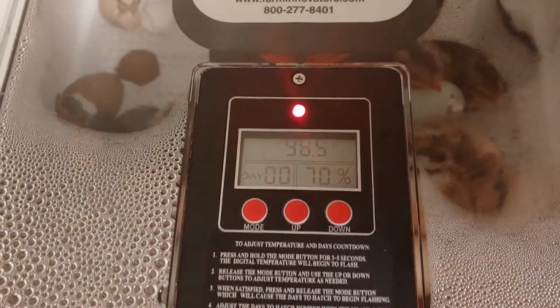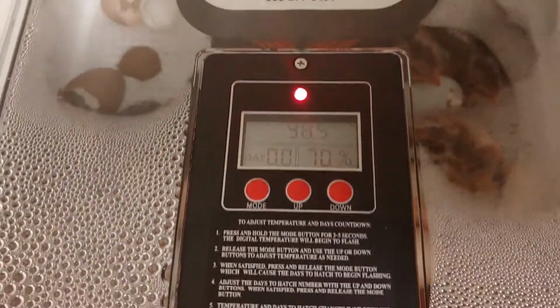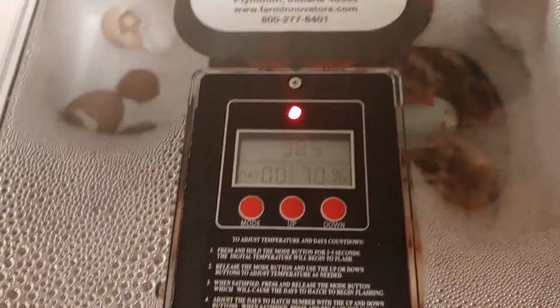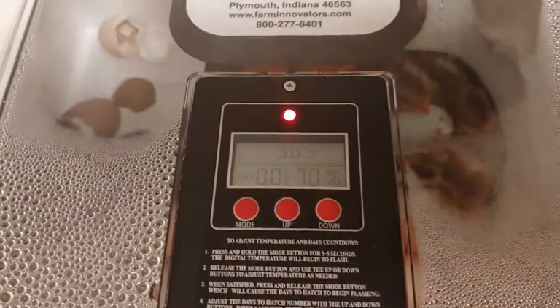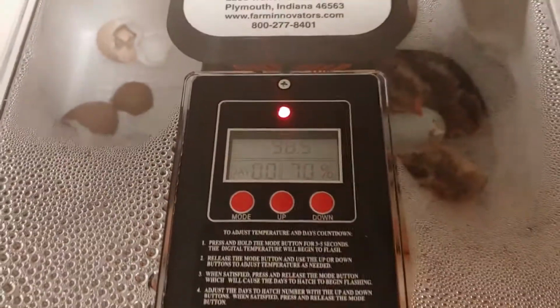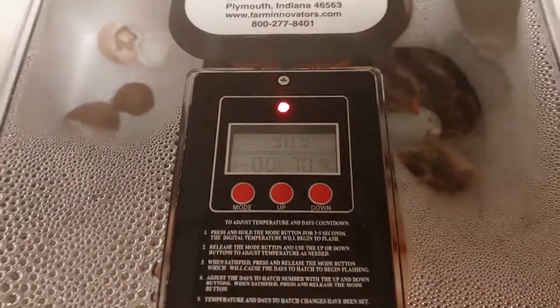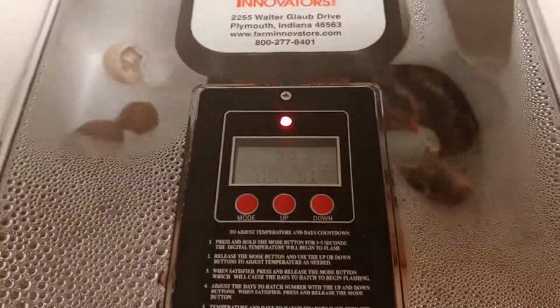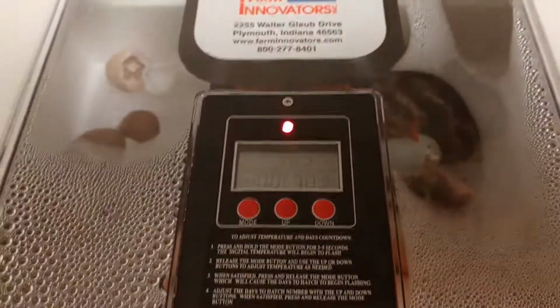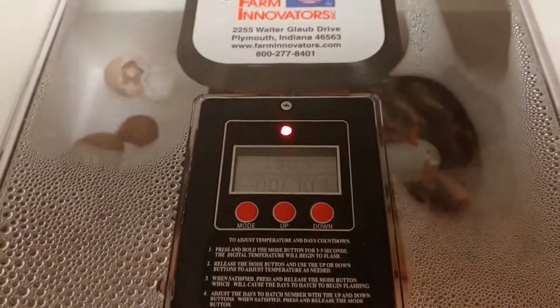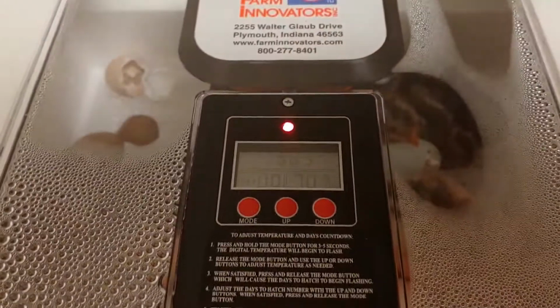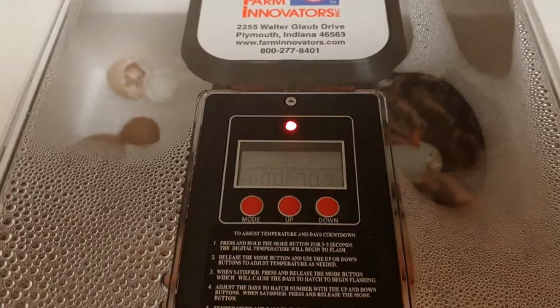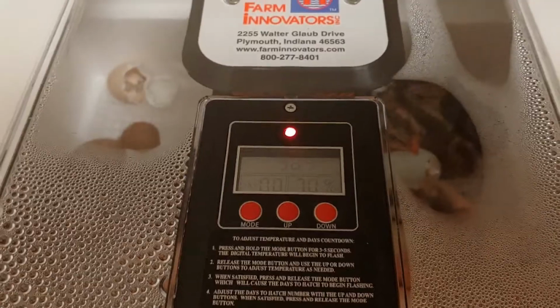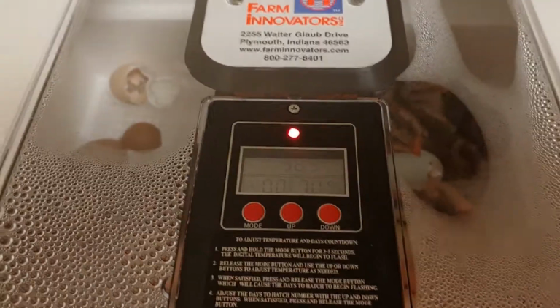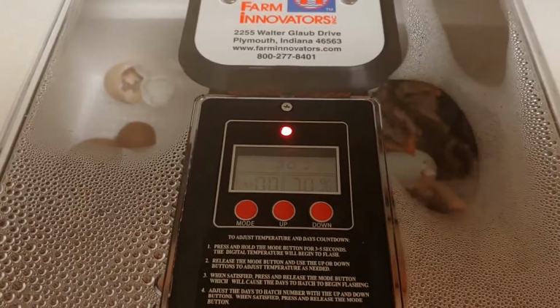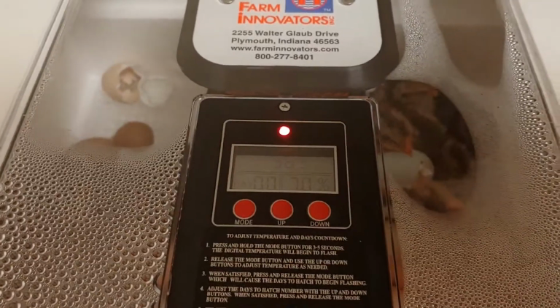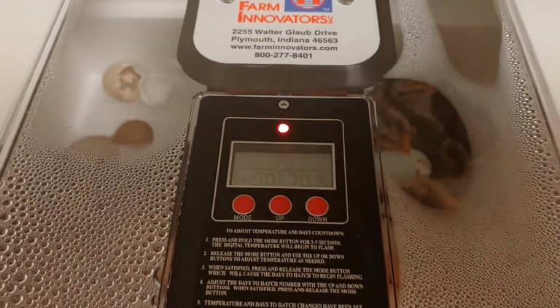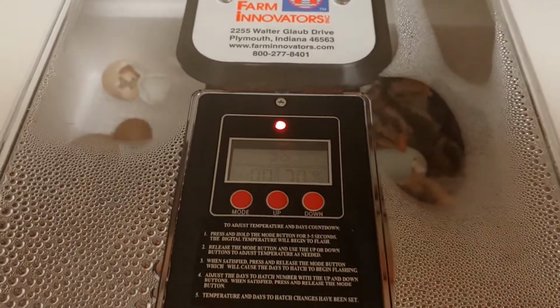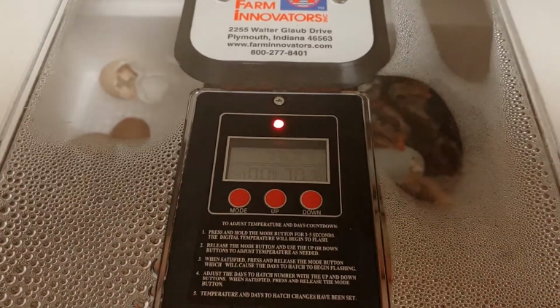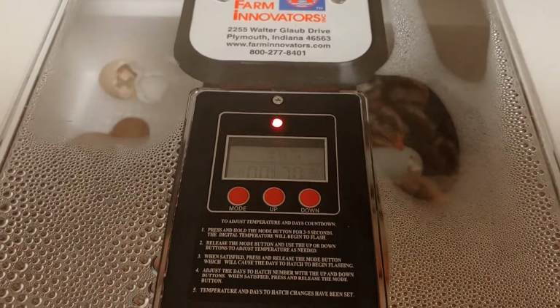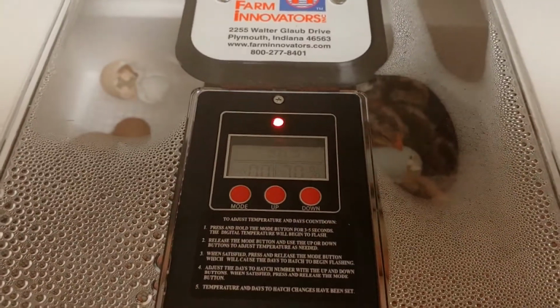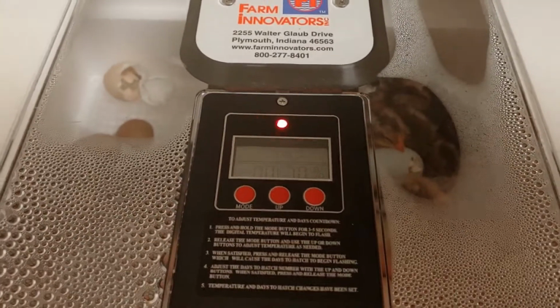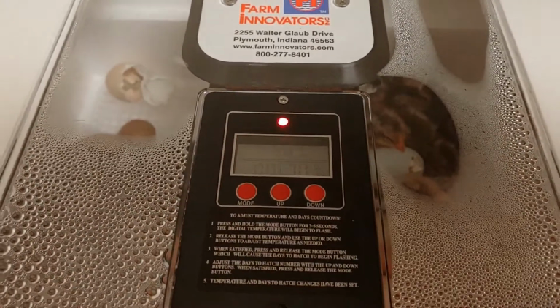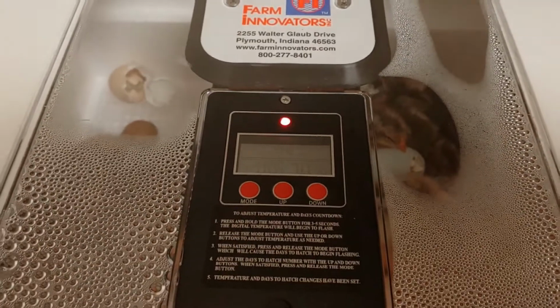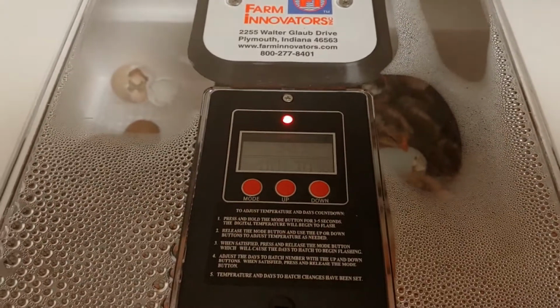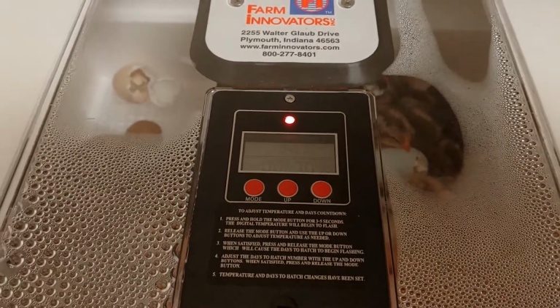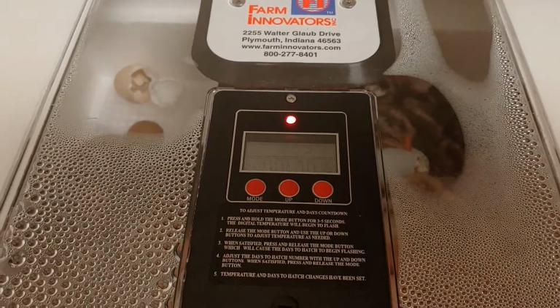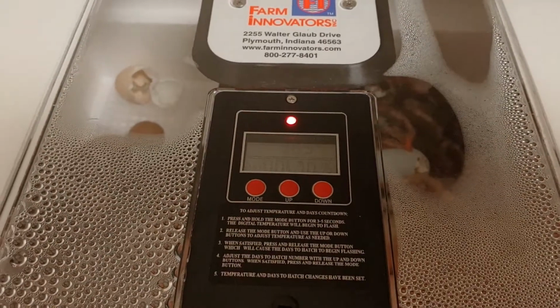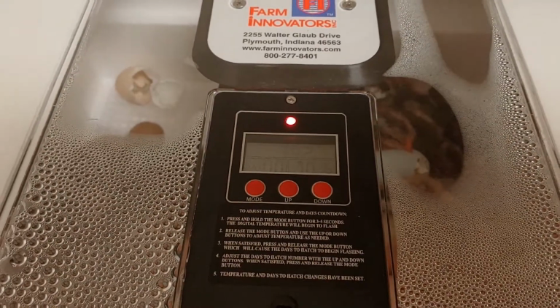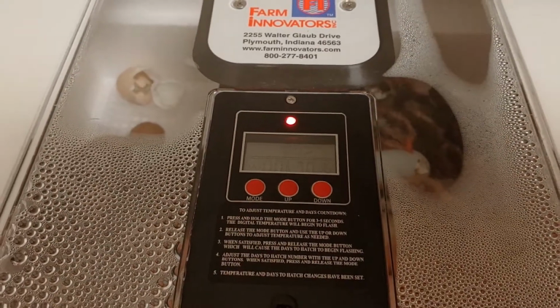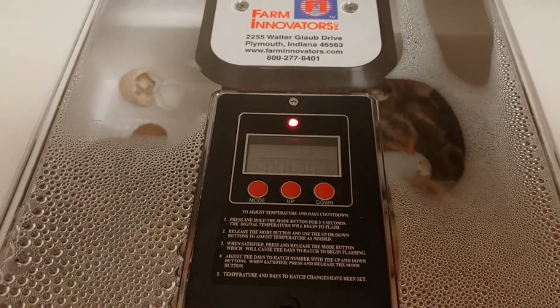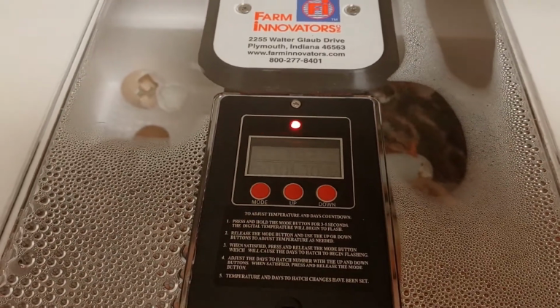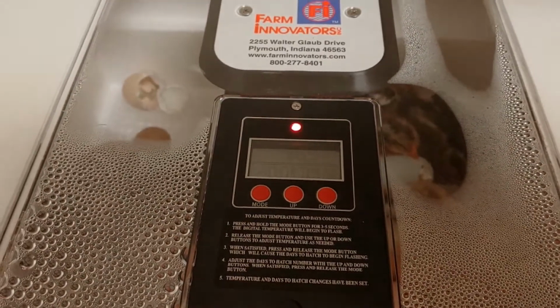Anyway, hope this helps, and we'll show you the result of the babies after they're all out and in their brooder.